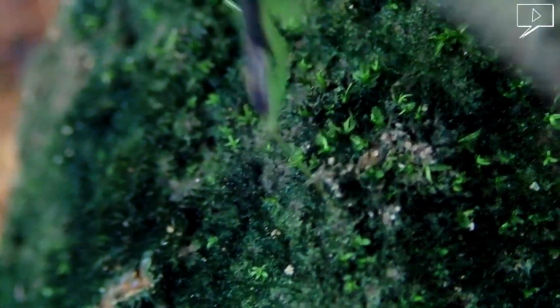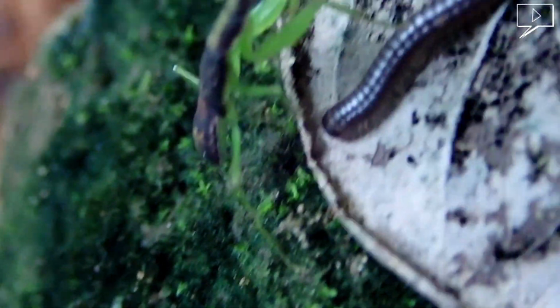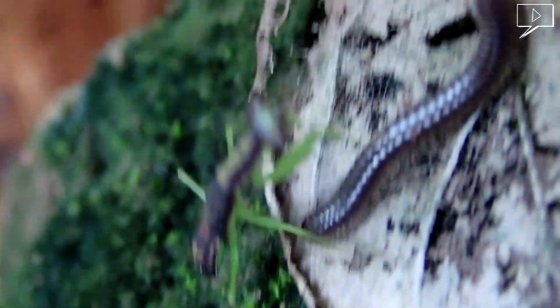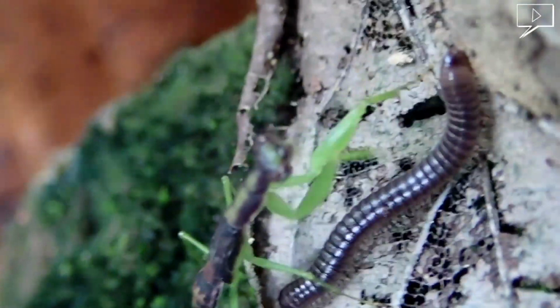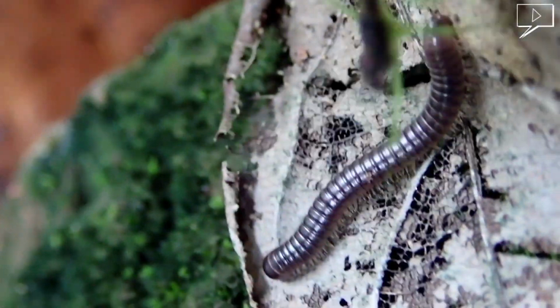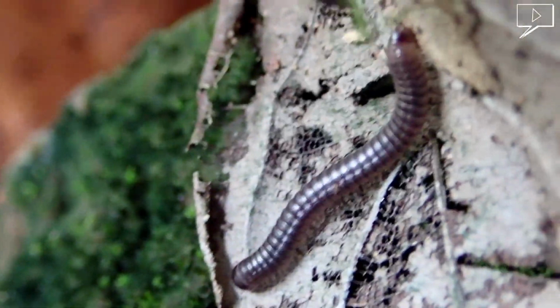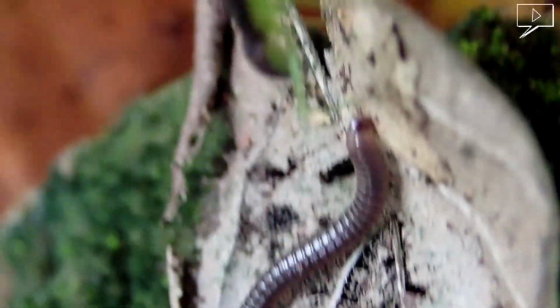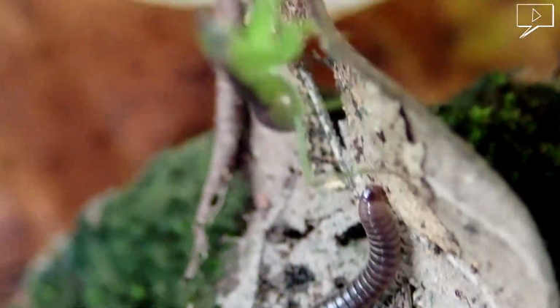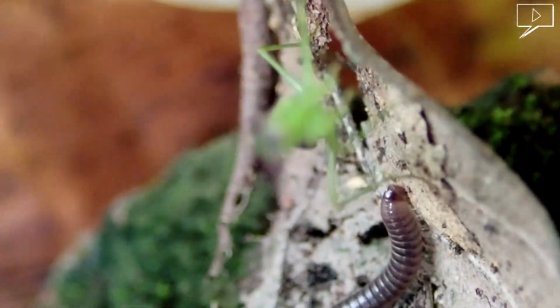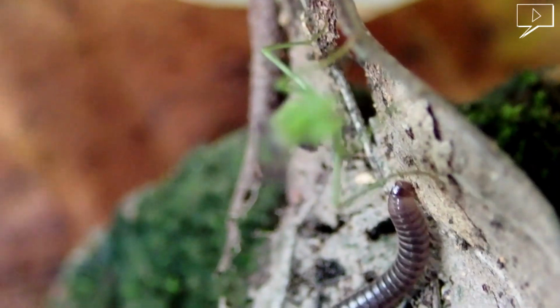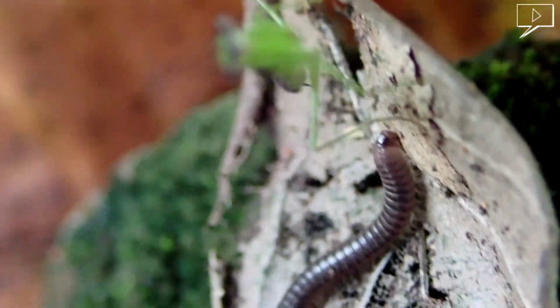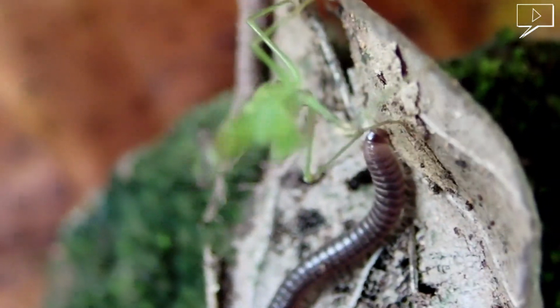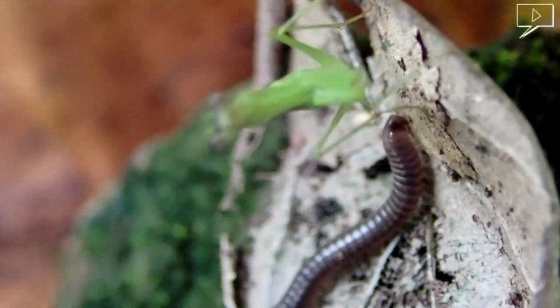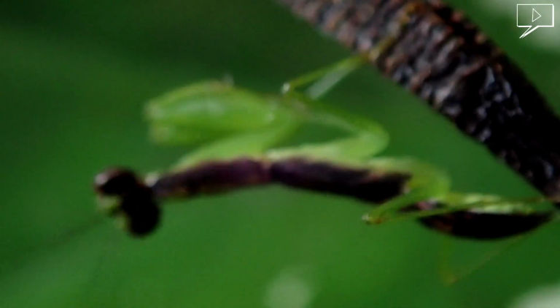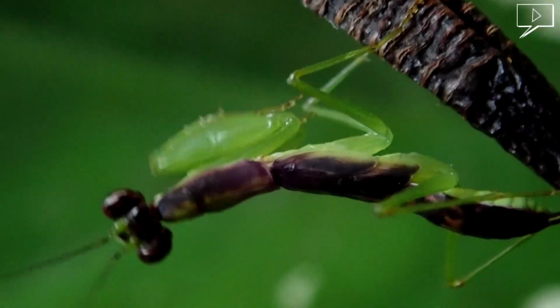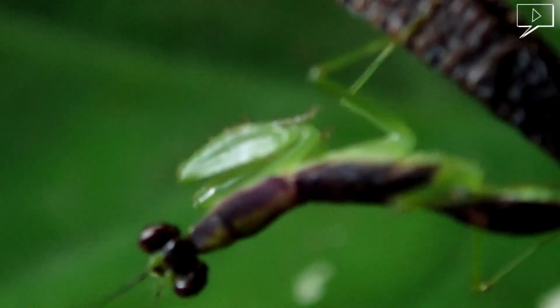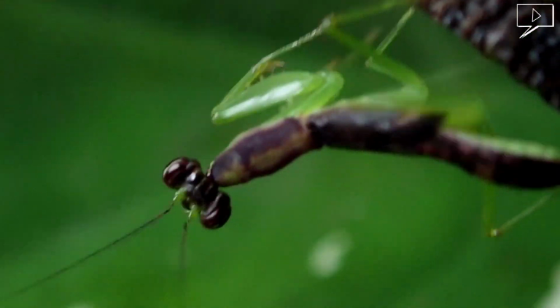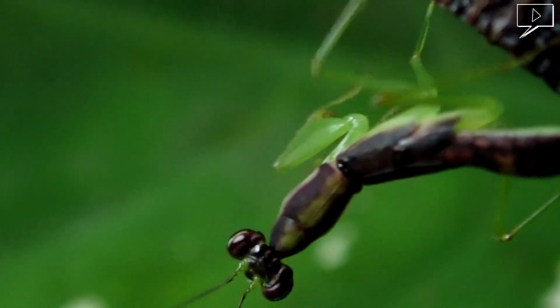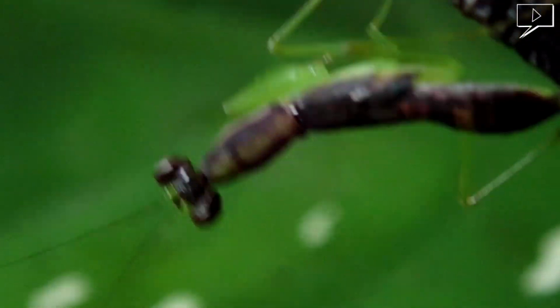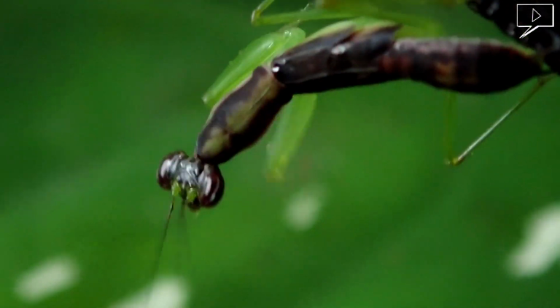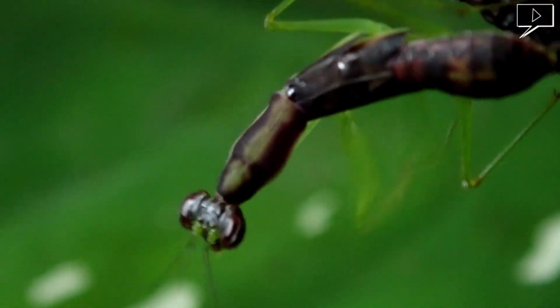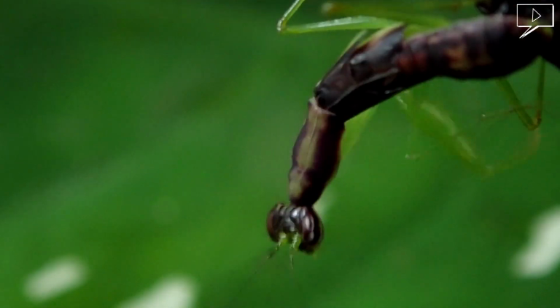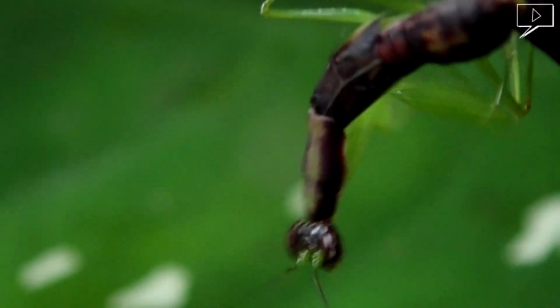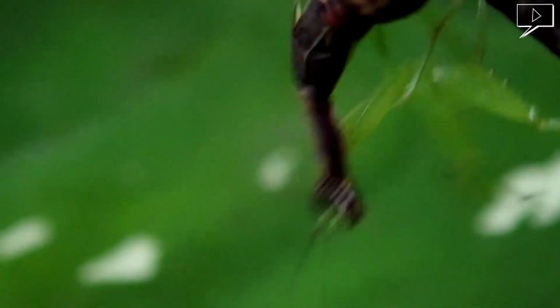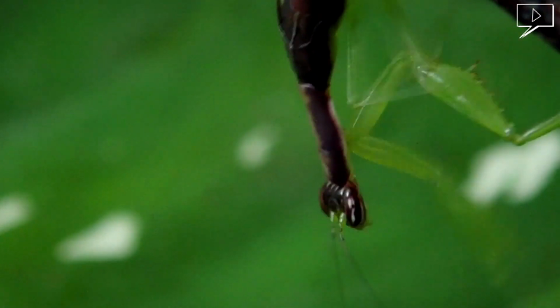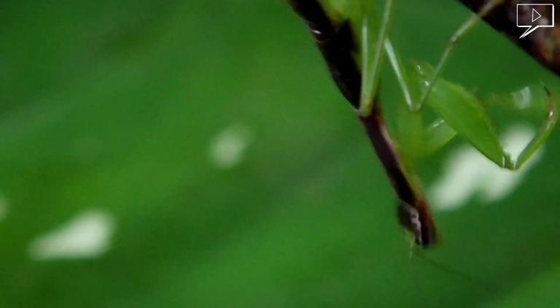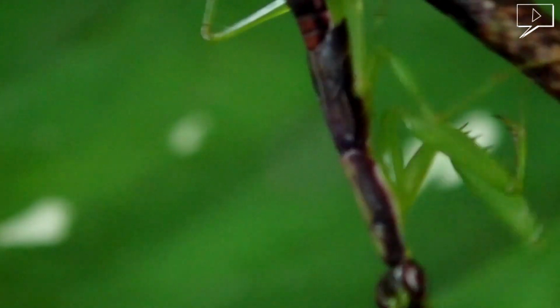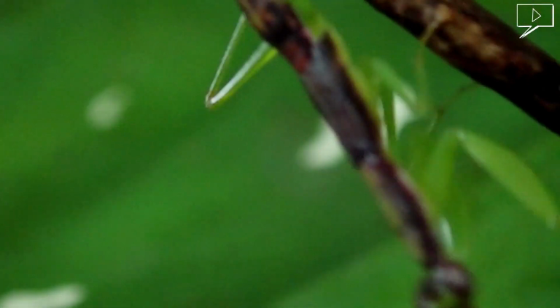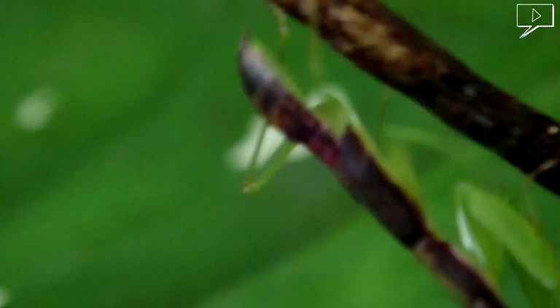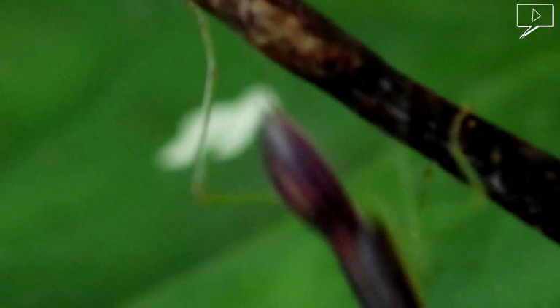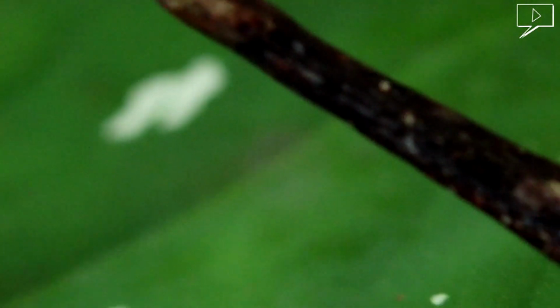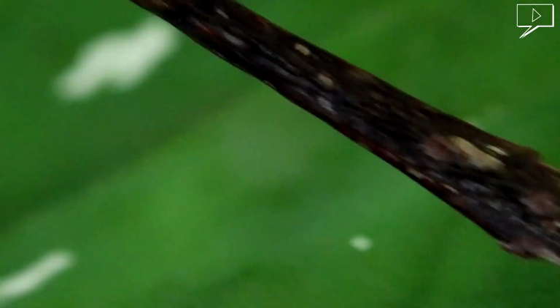This is the fastest mantis in this video. The size is about 2.5 centimetres.